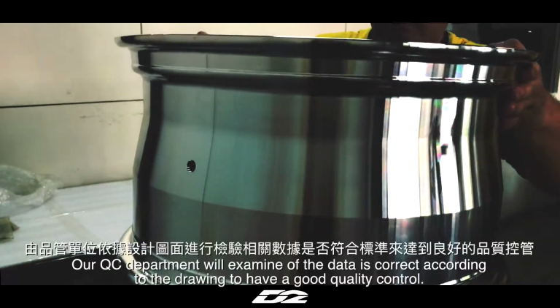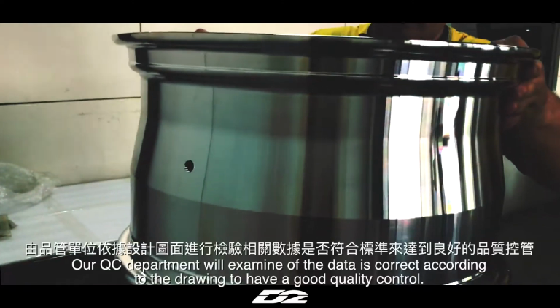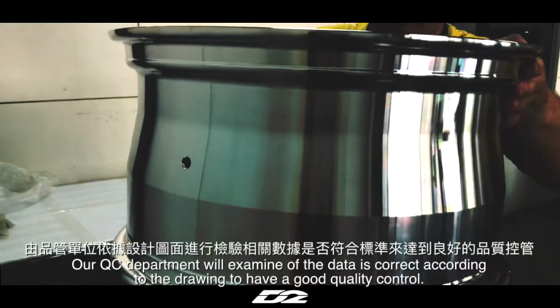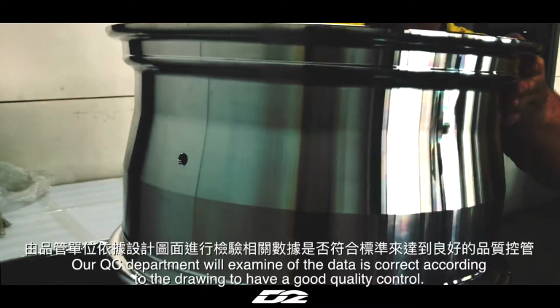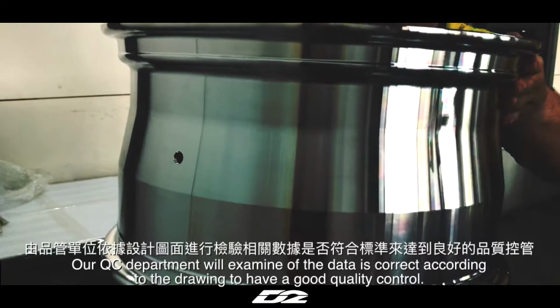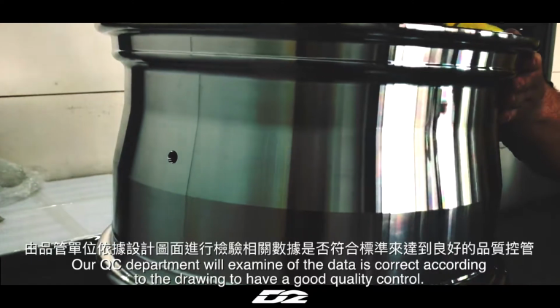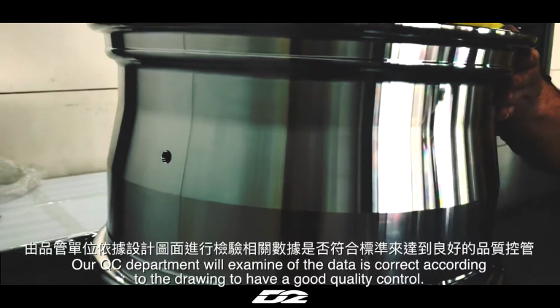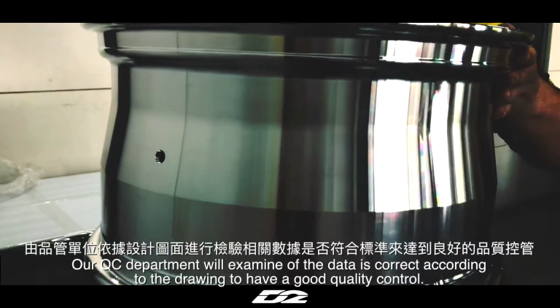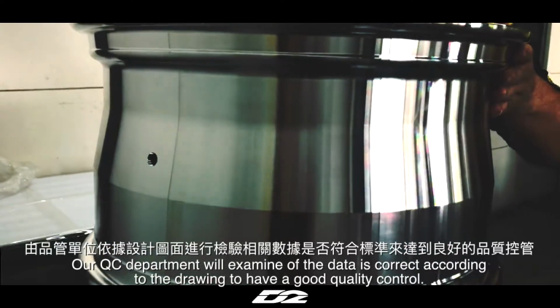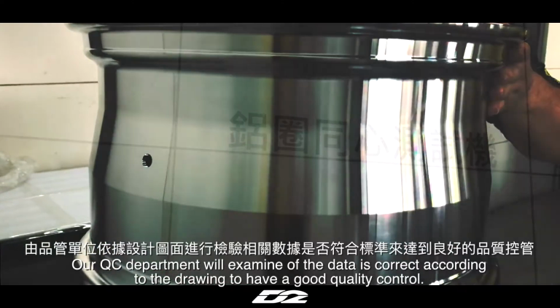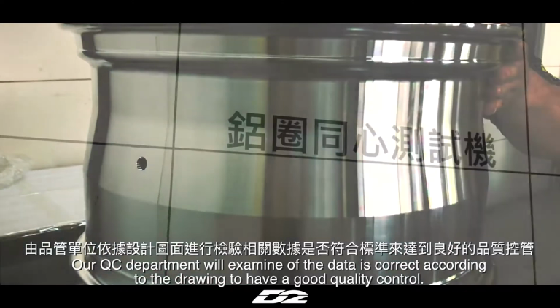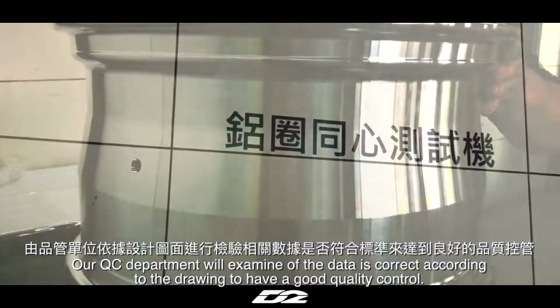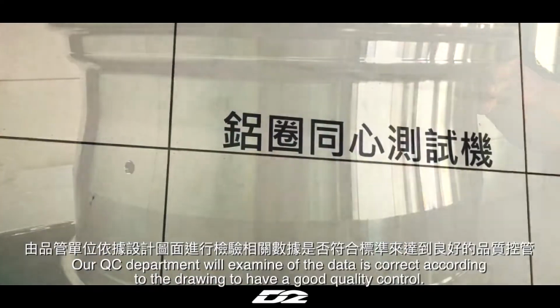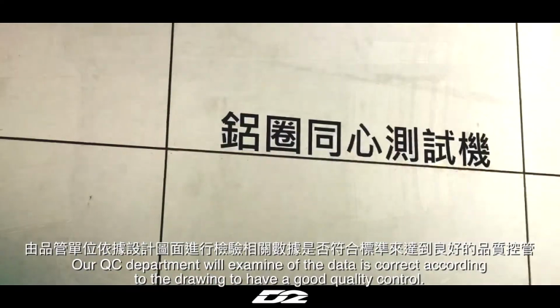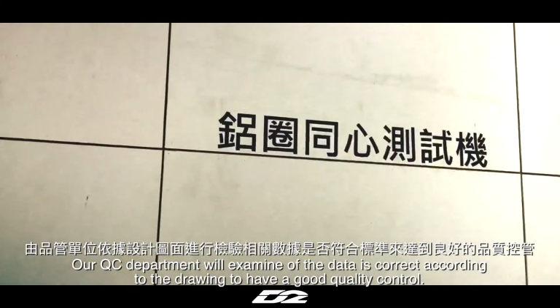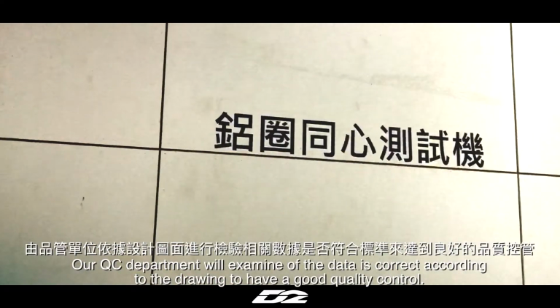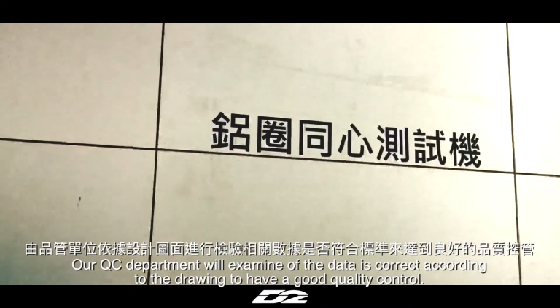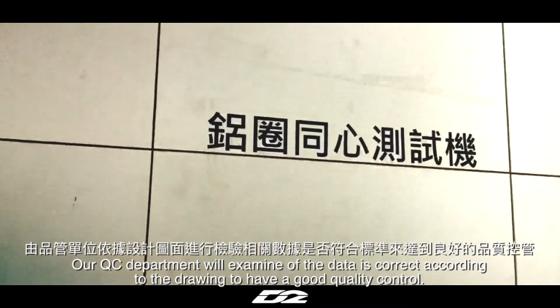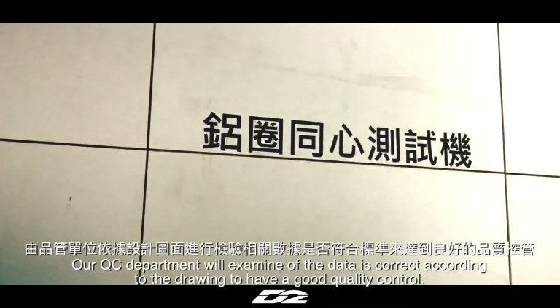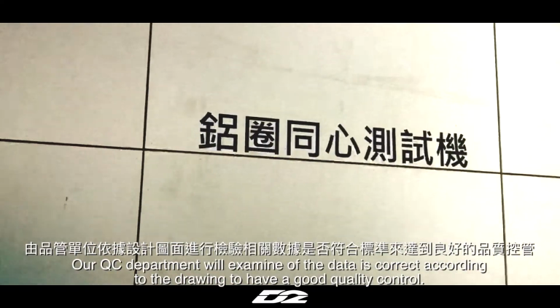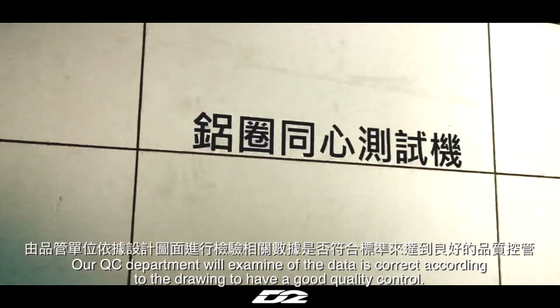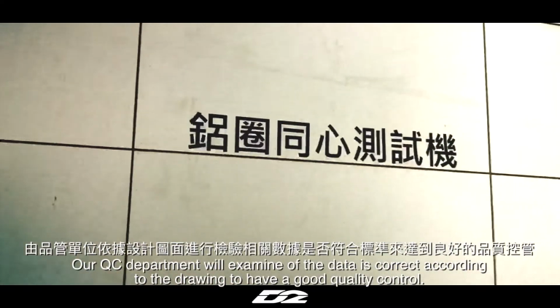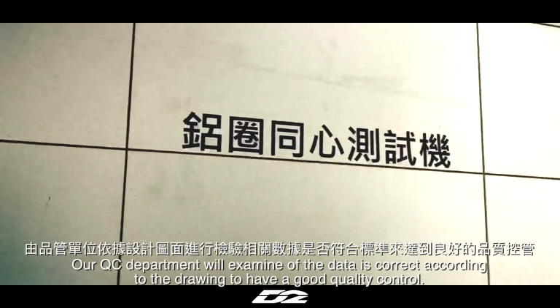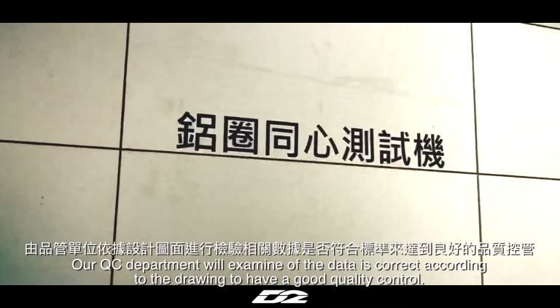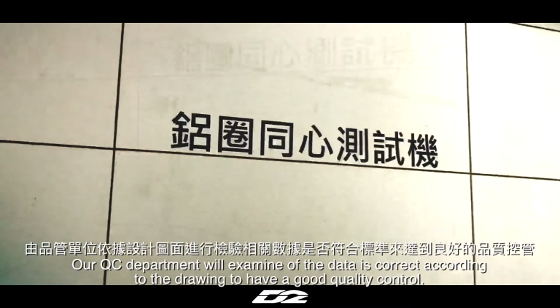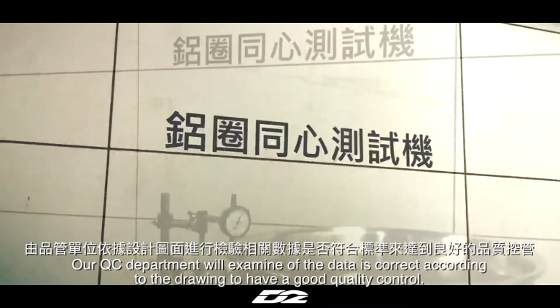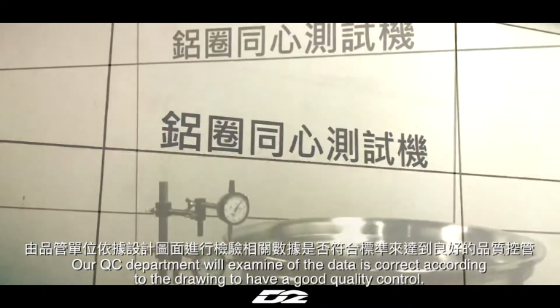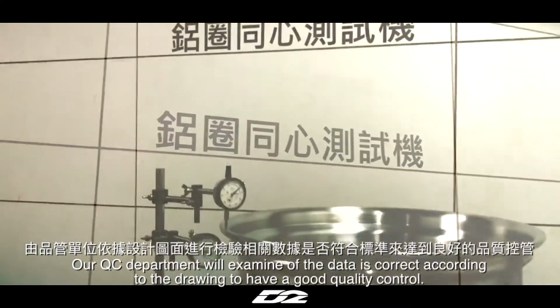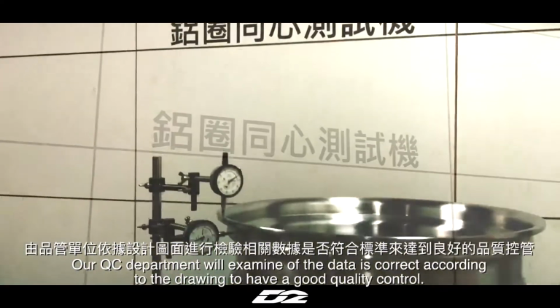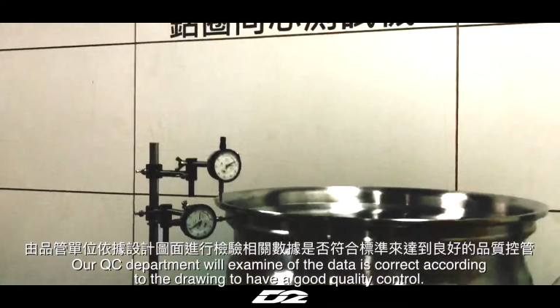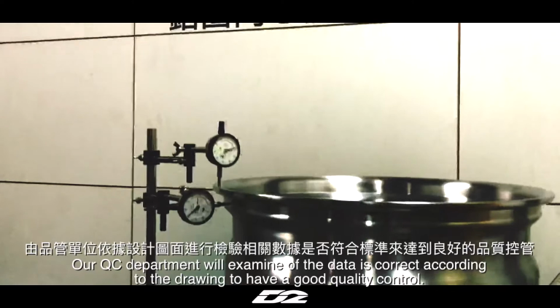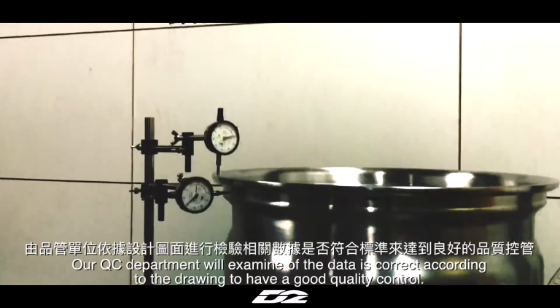Our QC department will examine whether the data is correct according to the drawing, to maintain good quality control.